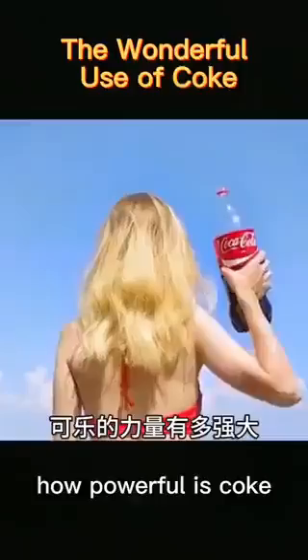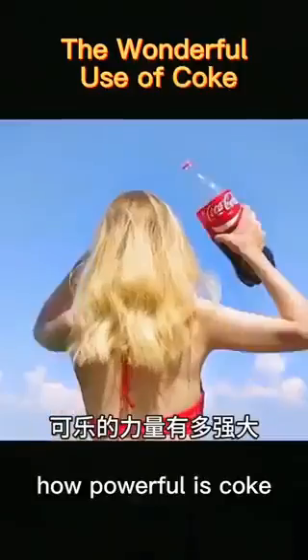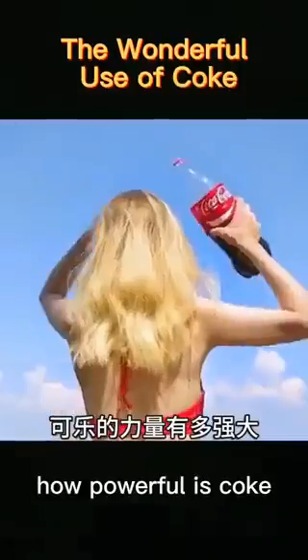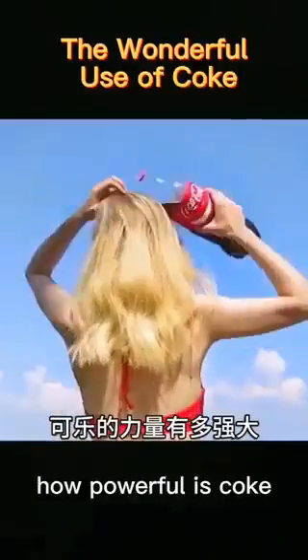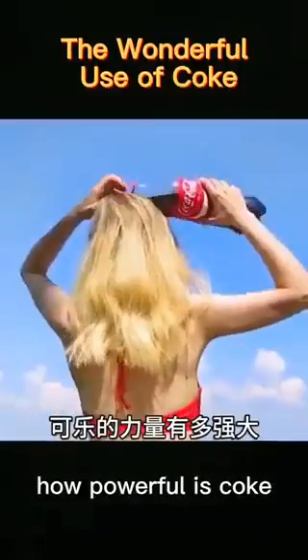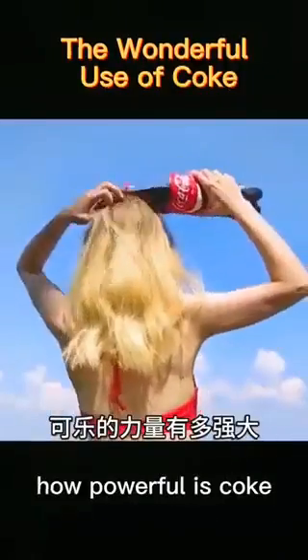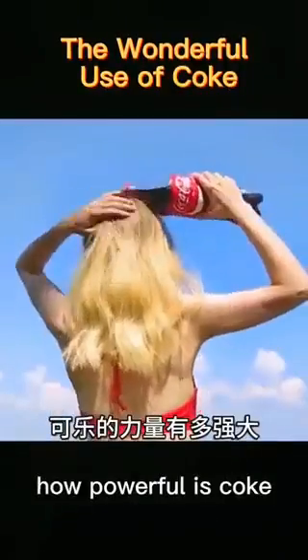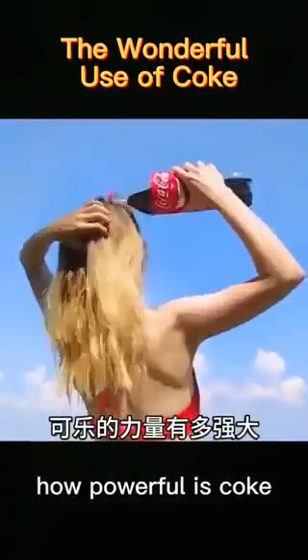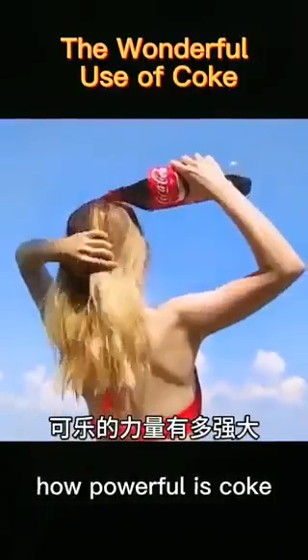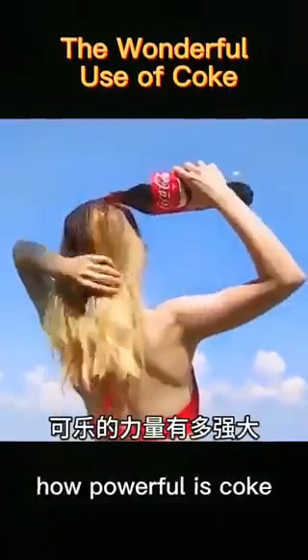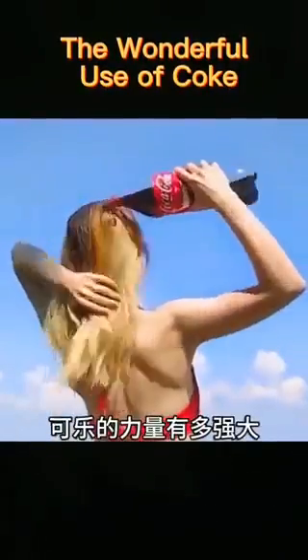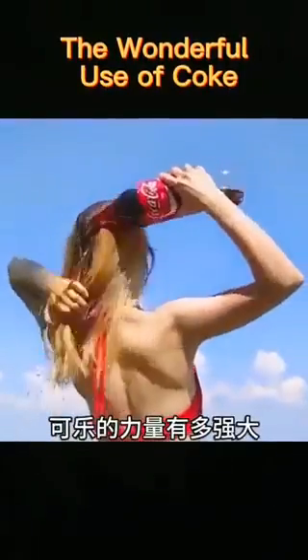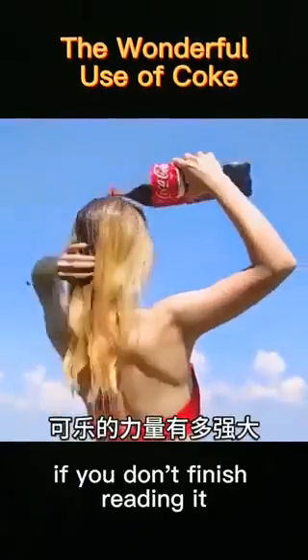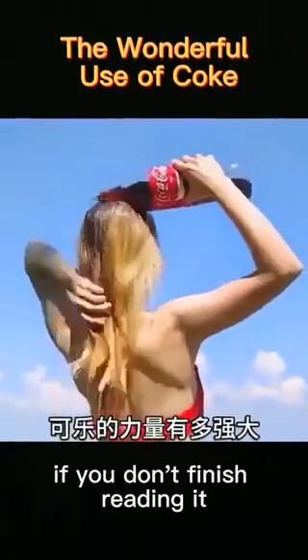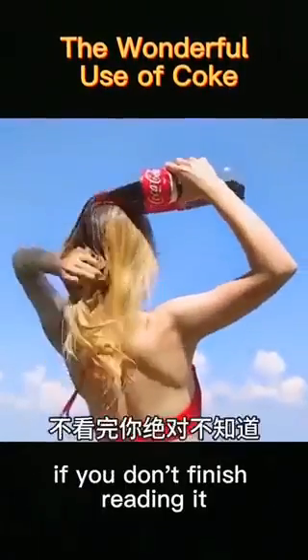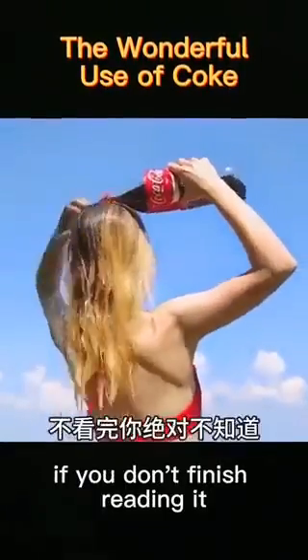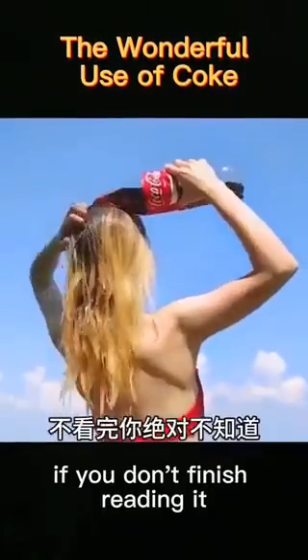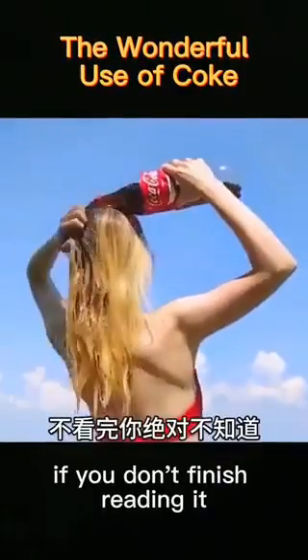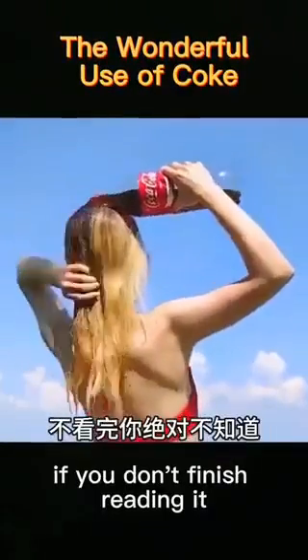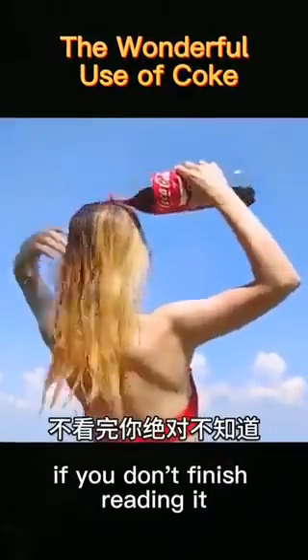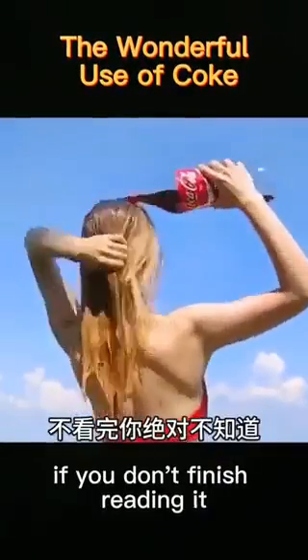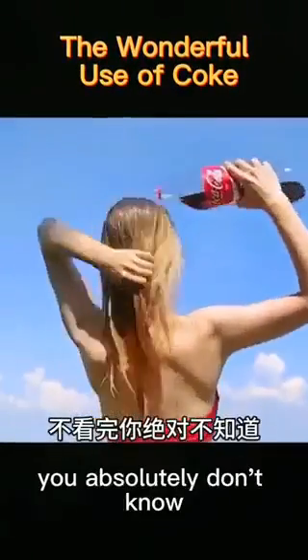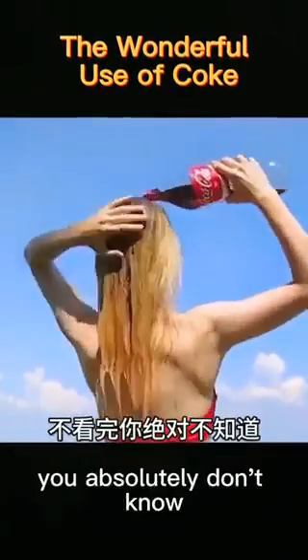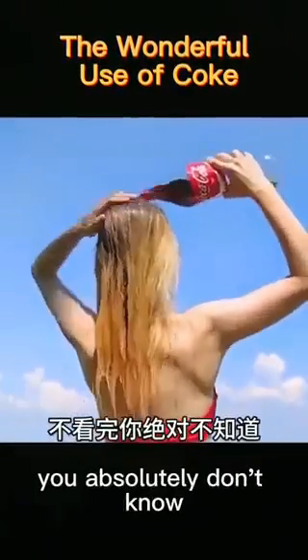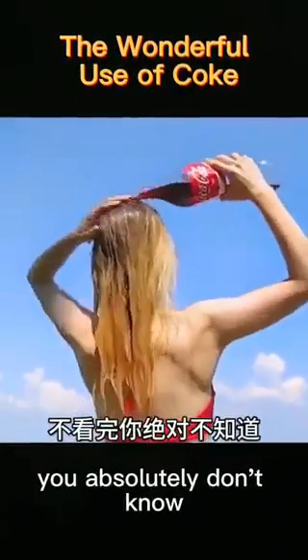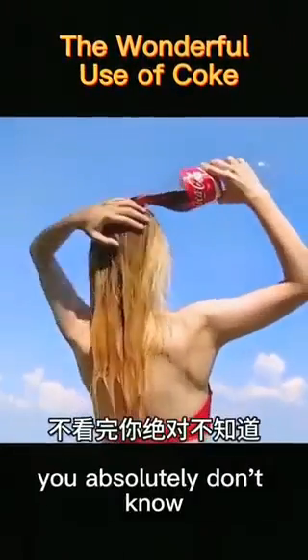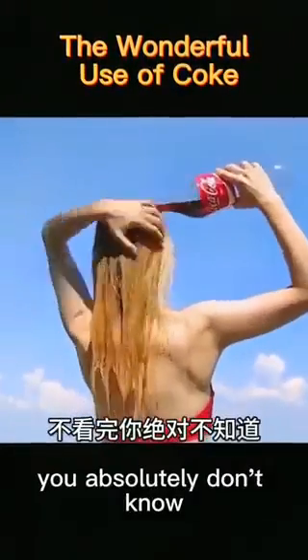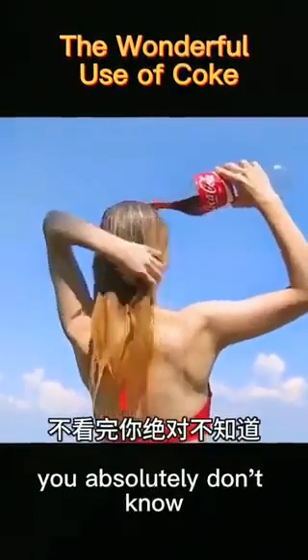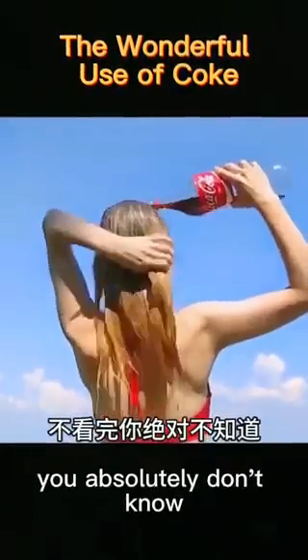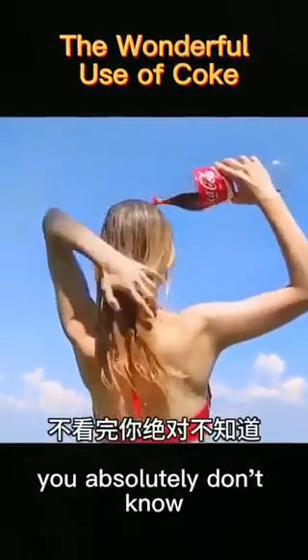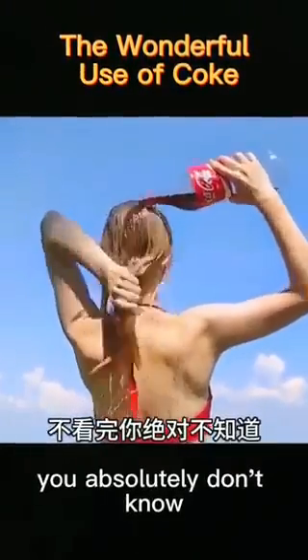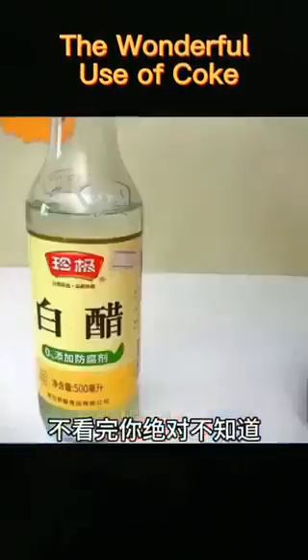How powerful is coke? If you don't finish reading it, you absolutely don't know.